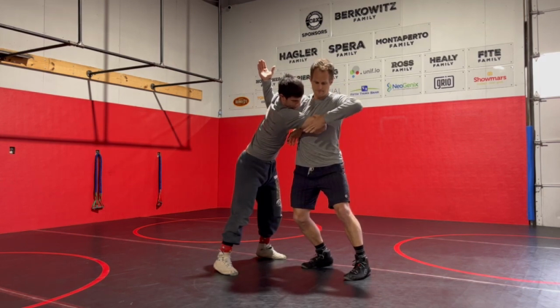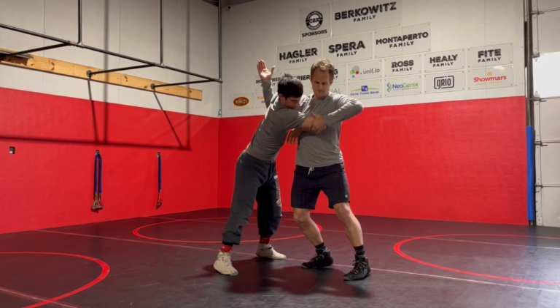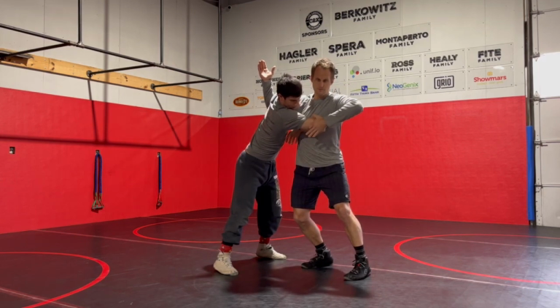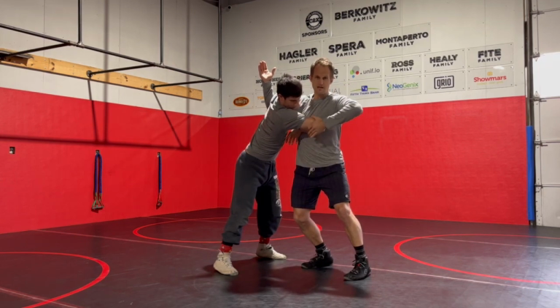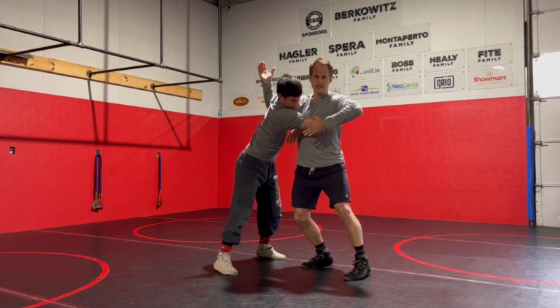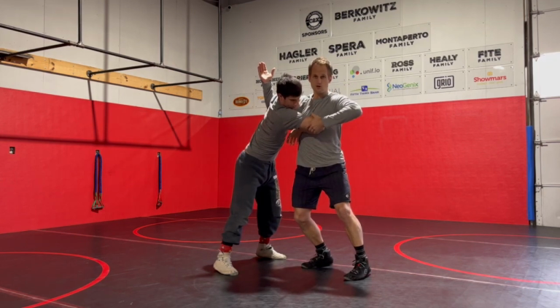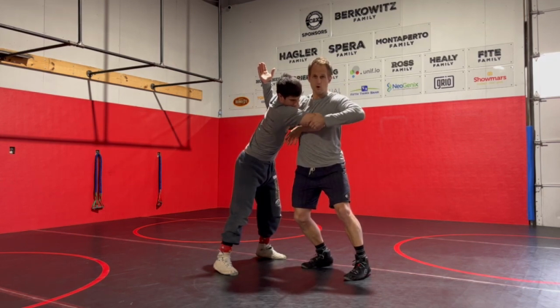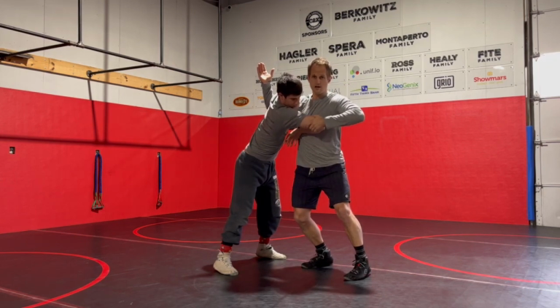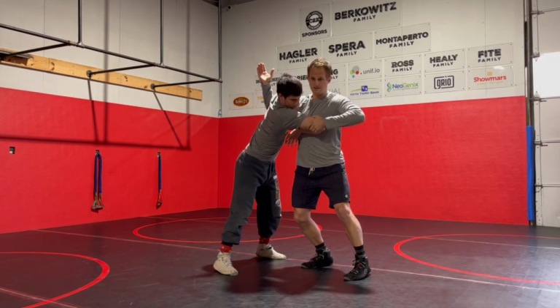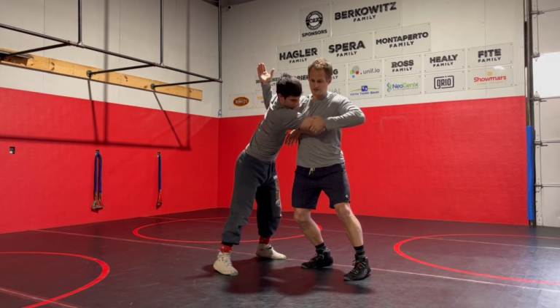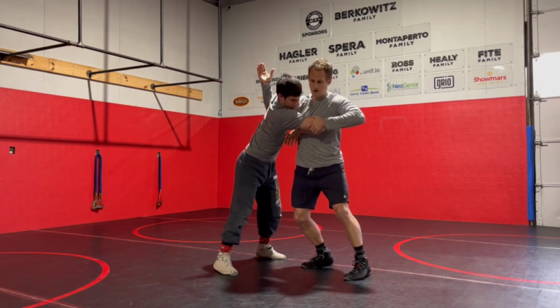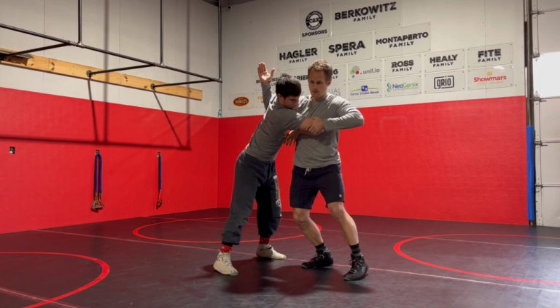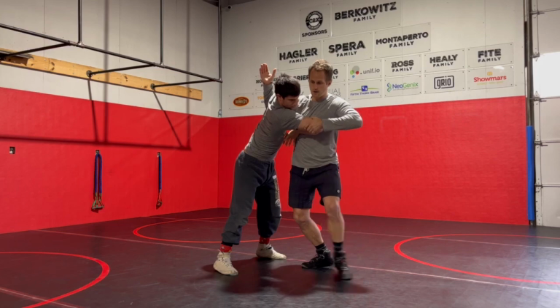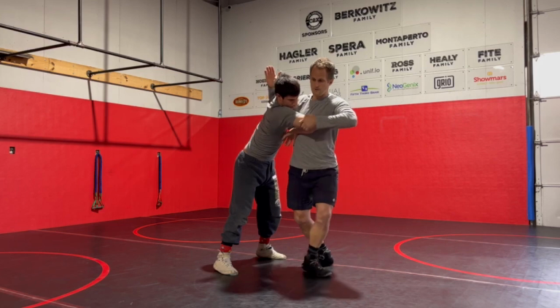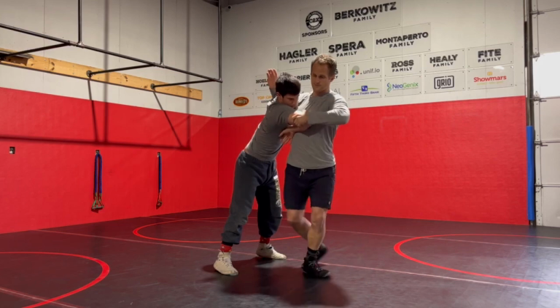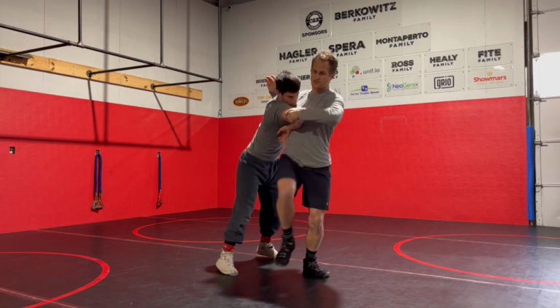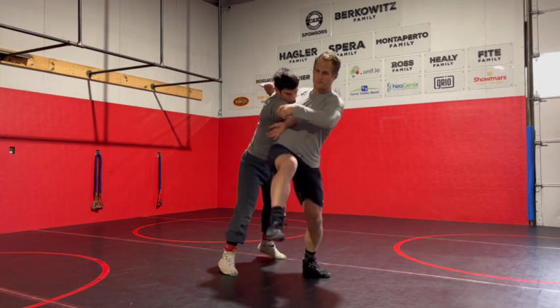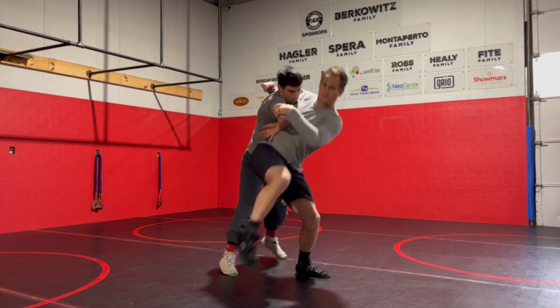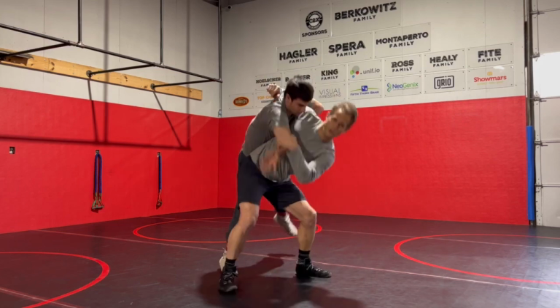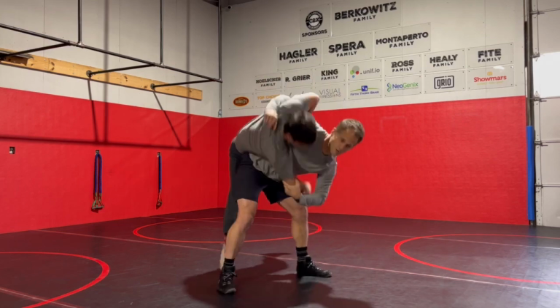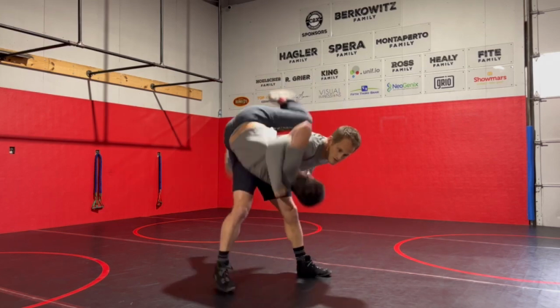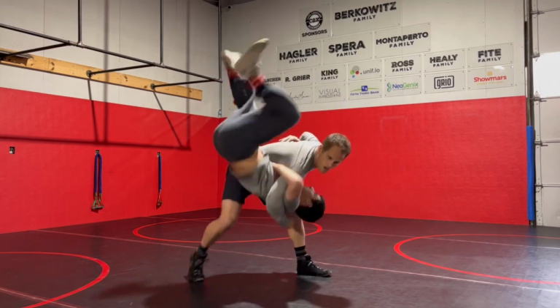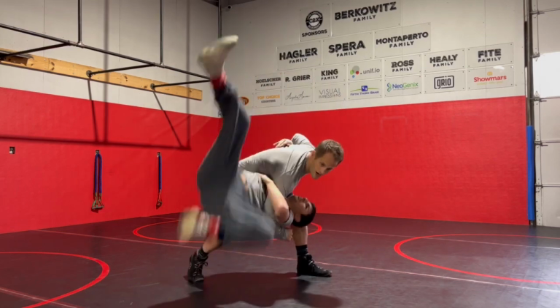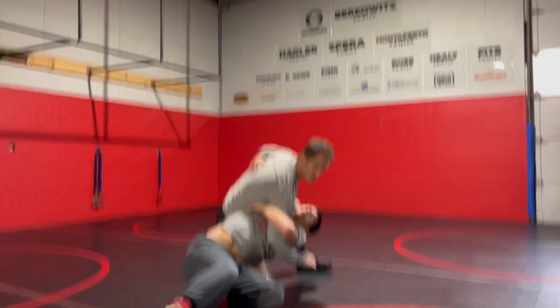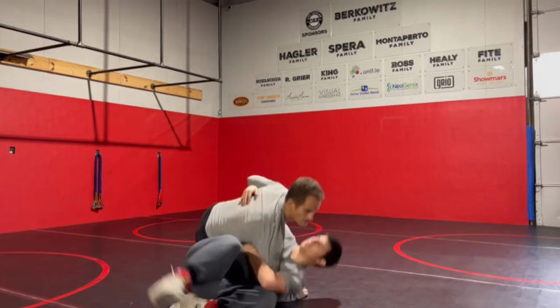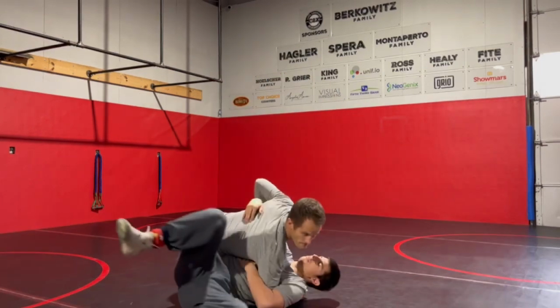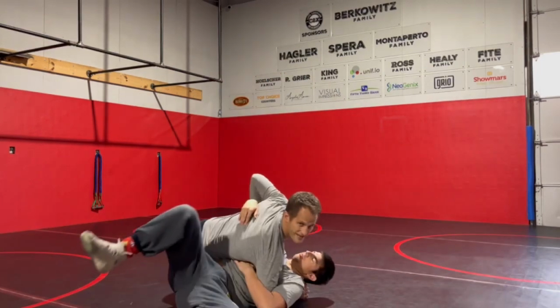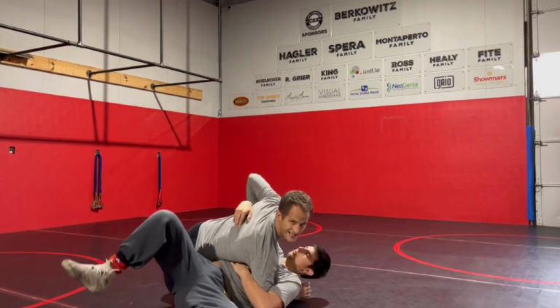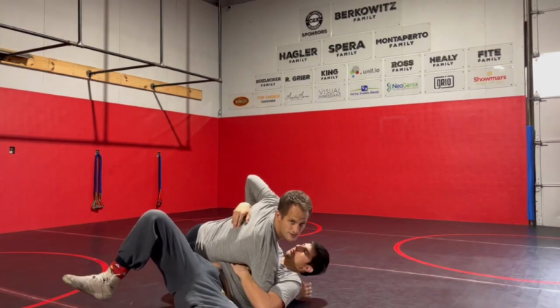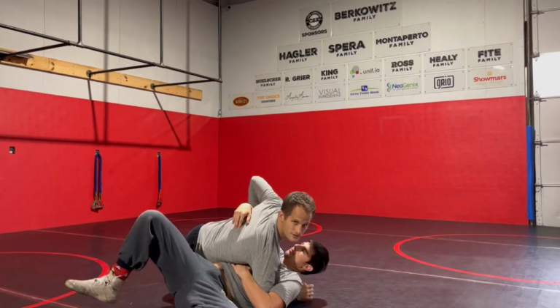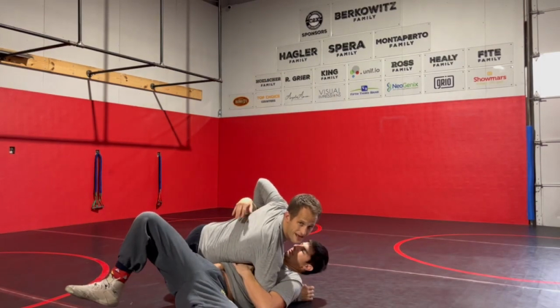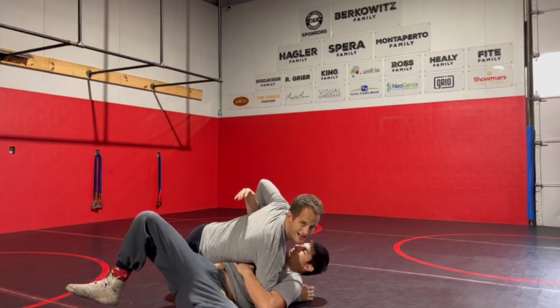For me, I like to hold on to this elbow, step through, toss, and get him to his back.